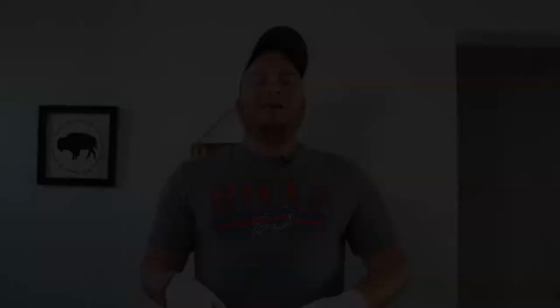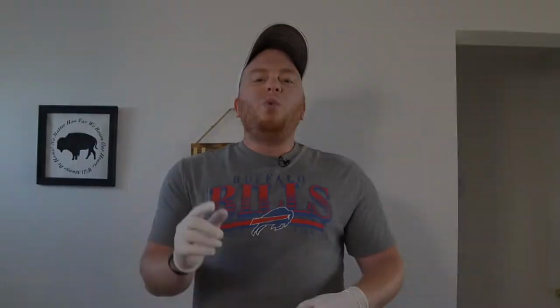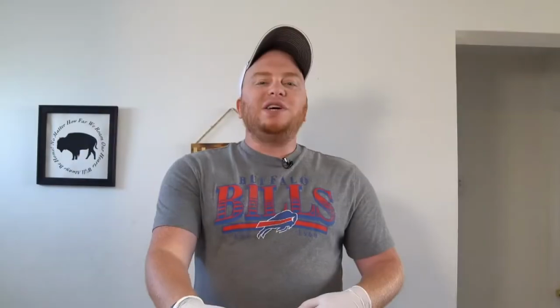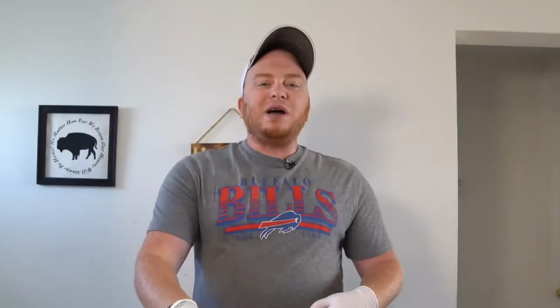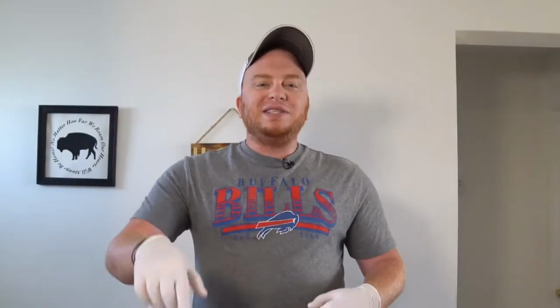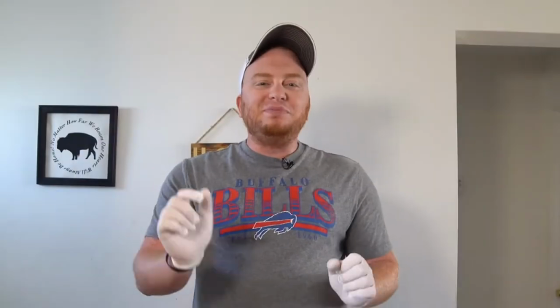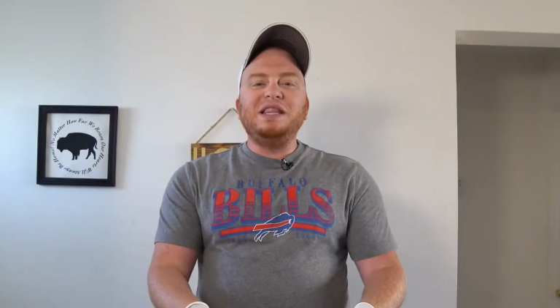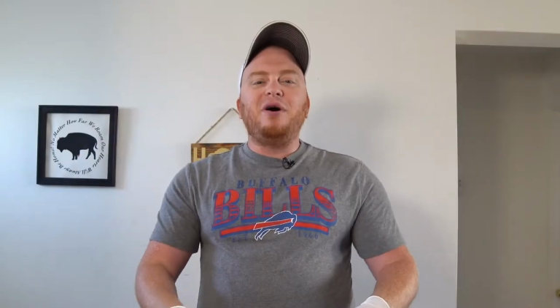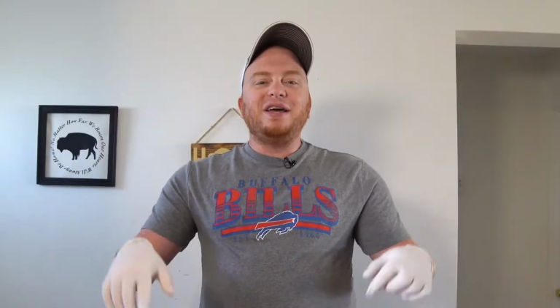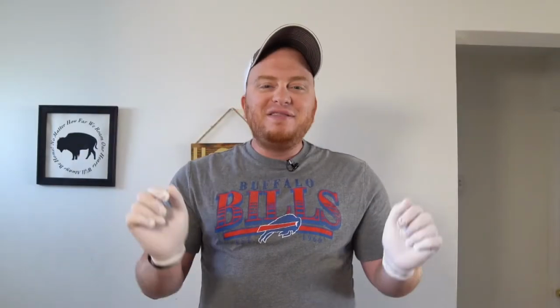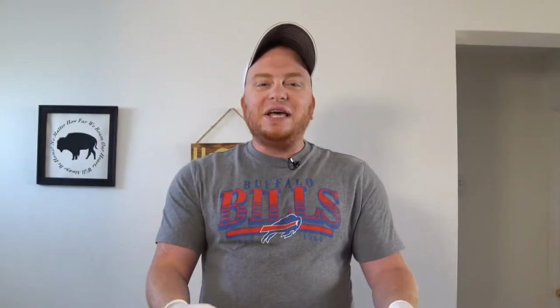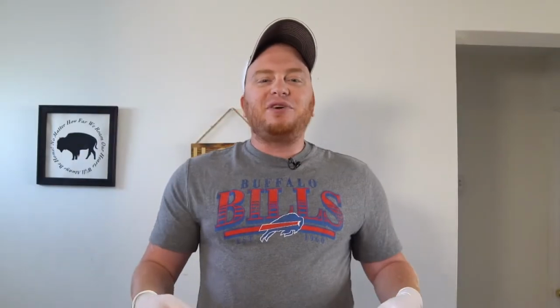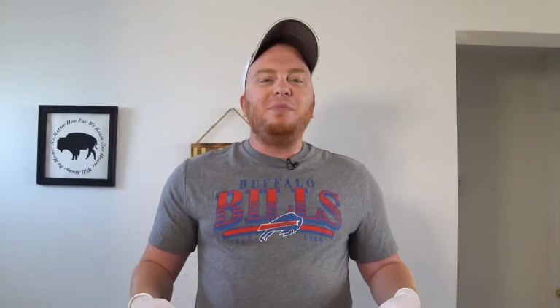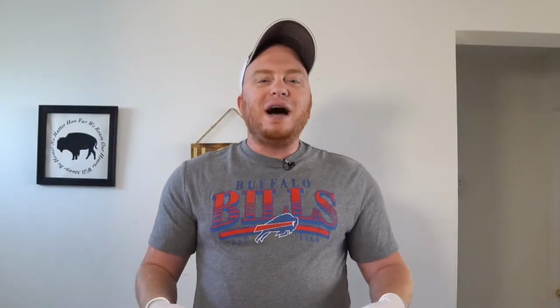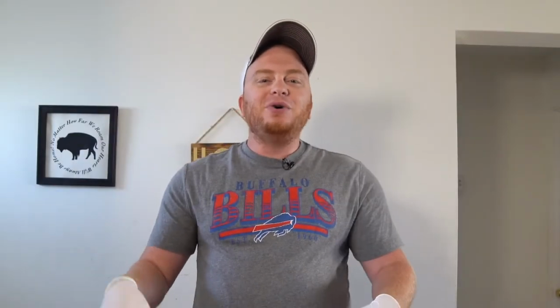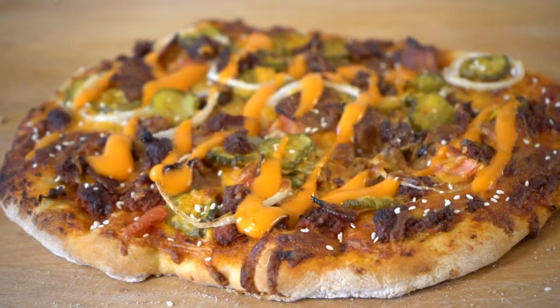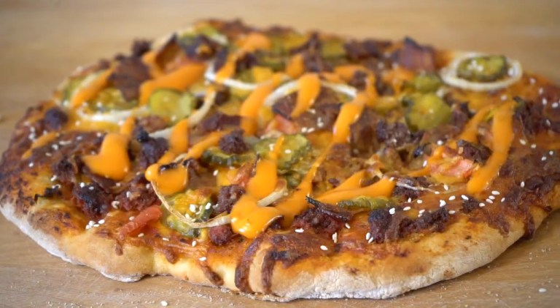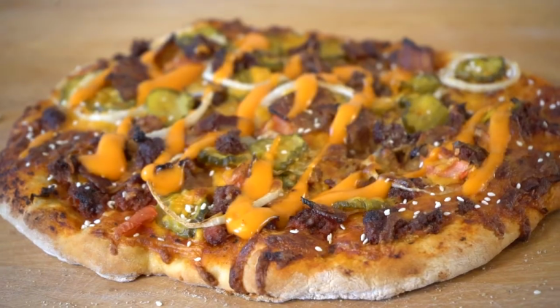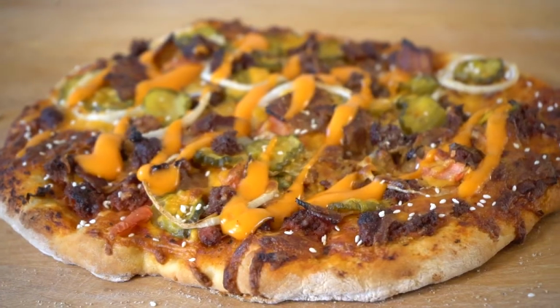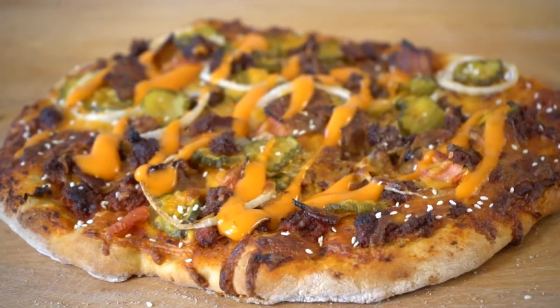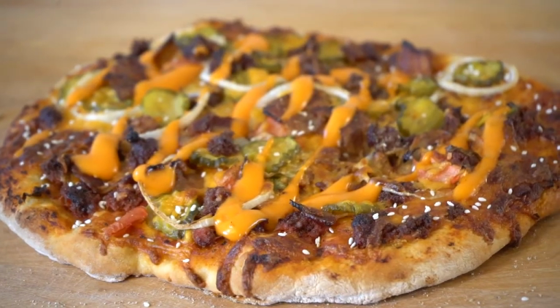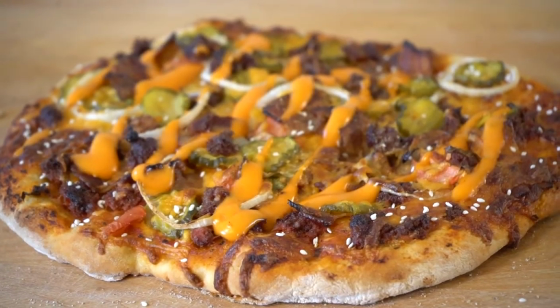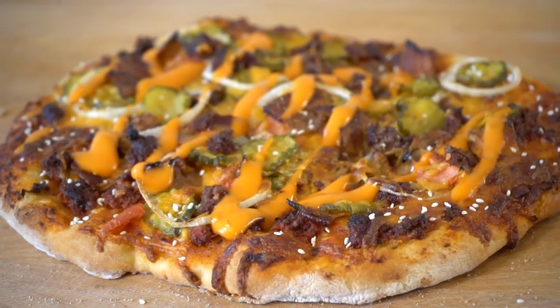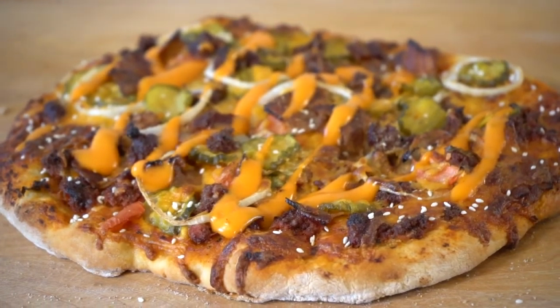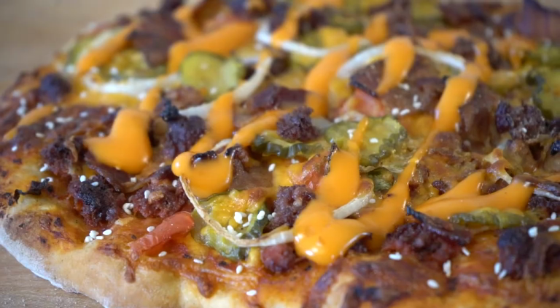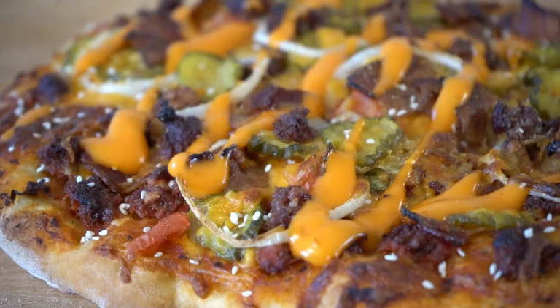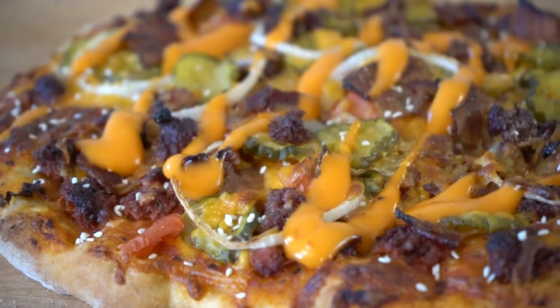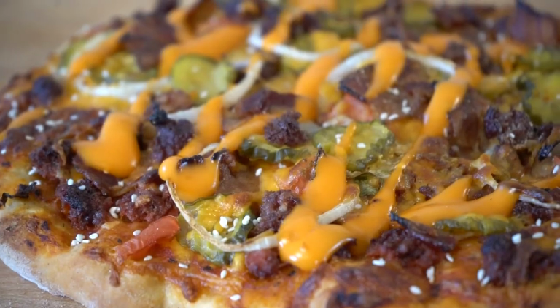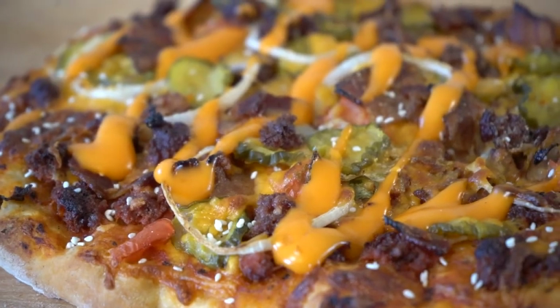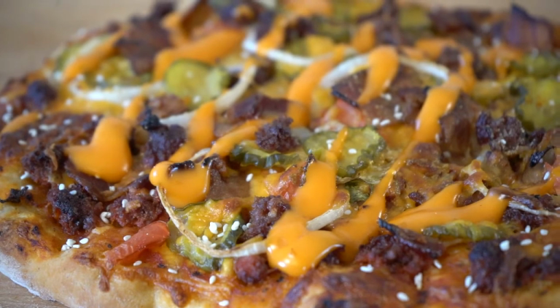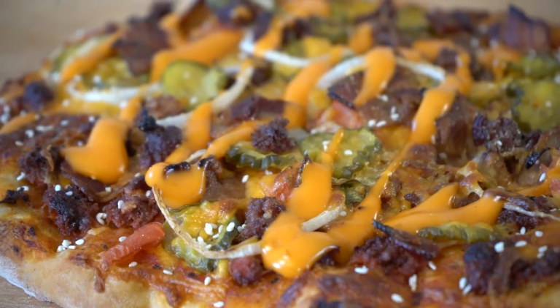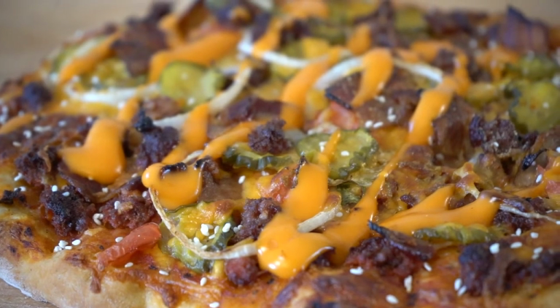What's up guys? It's Meaty Mike. Thanks for coming out. Today I'm smoking up a bacon cheeseburger pizza.